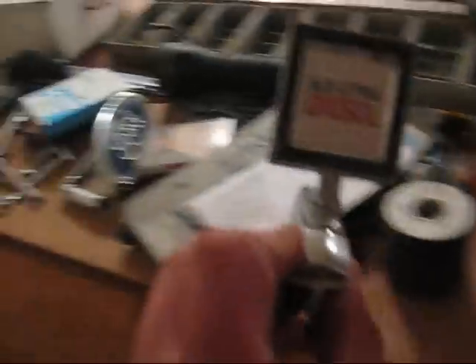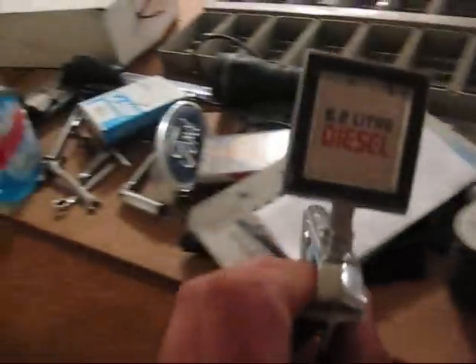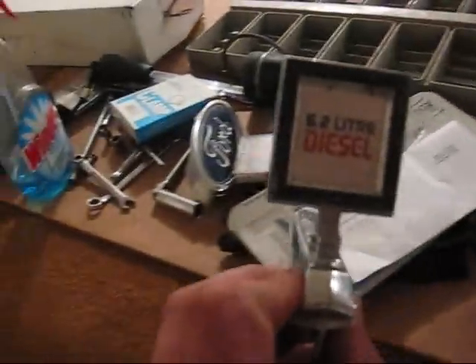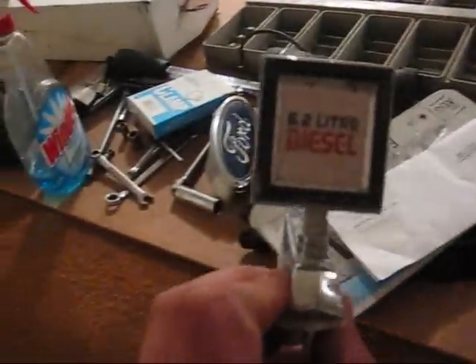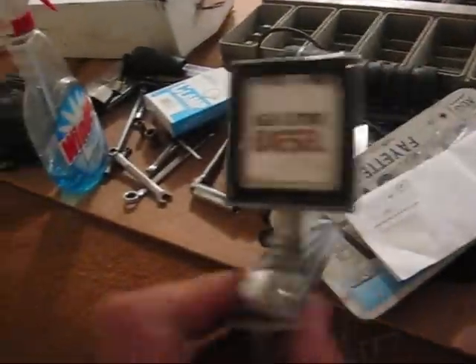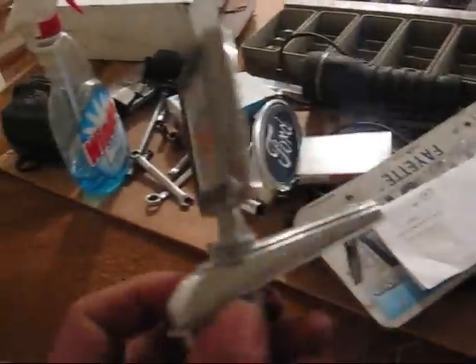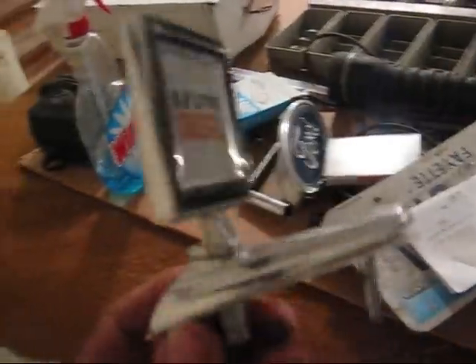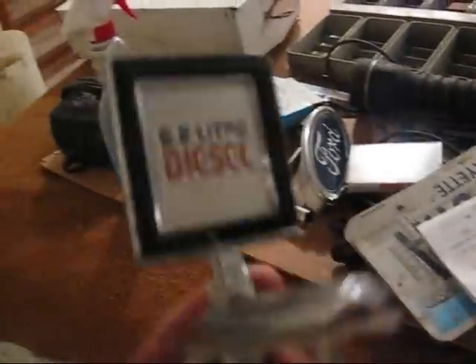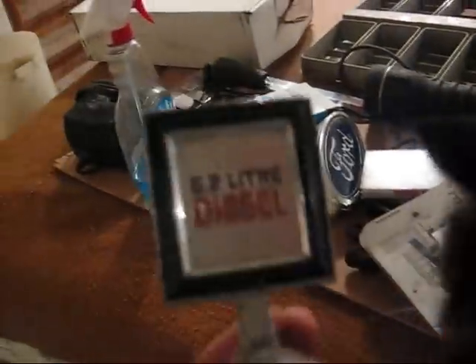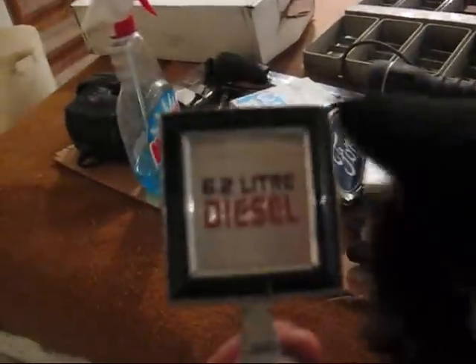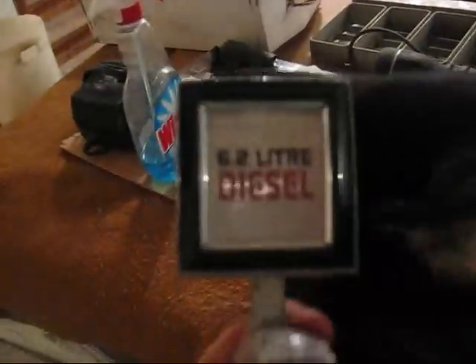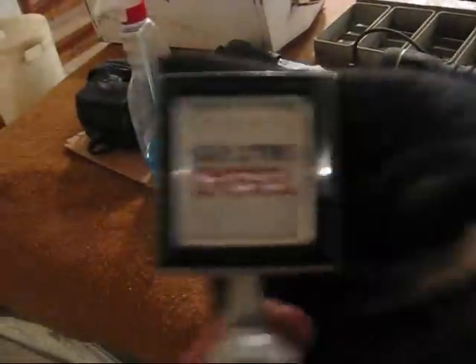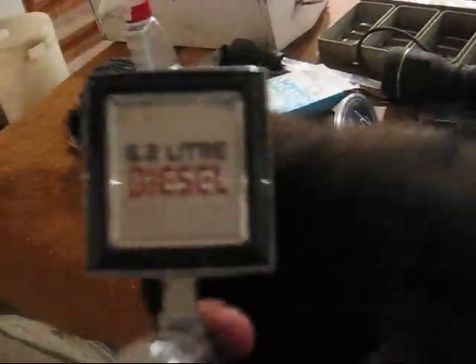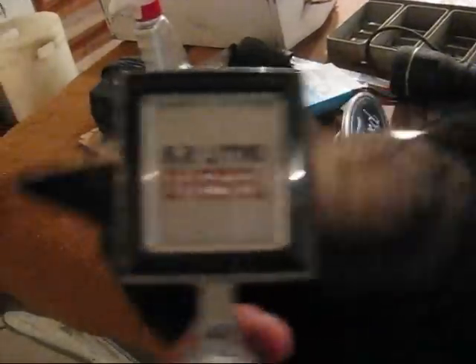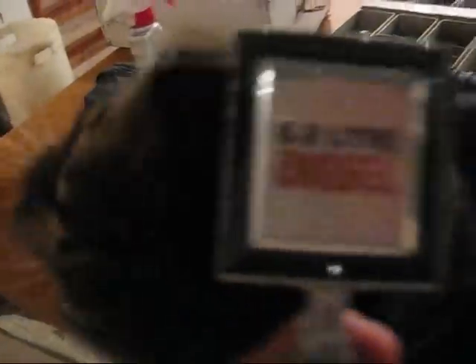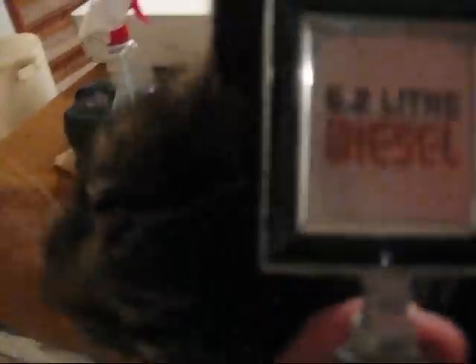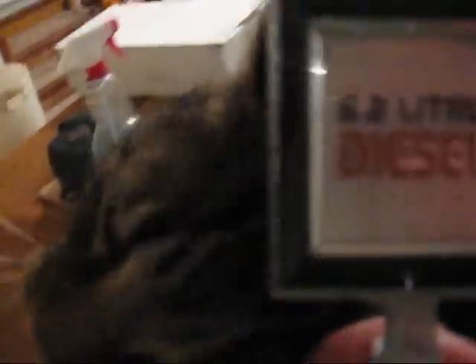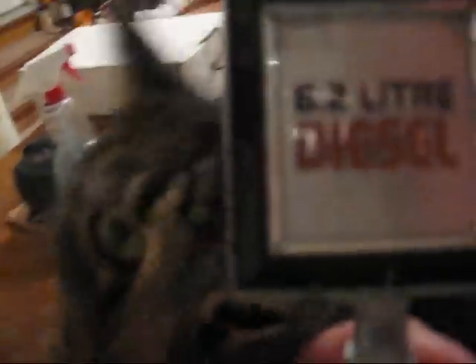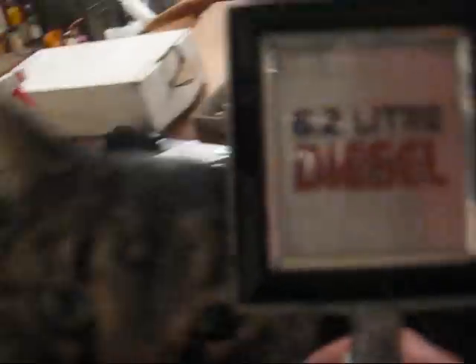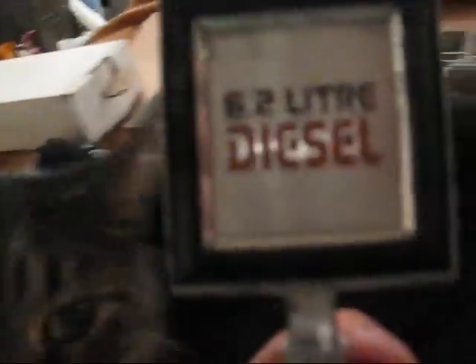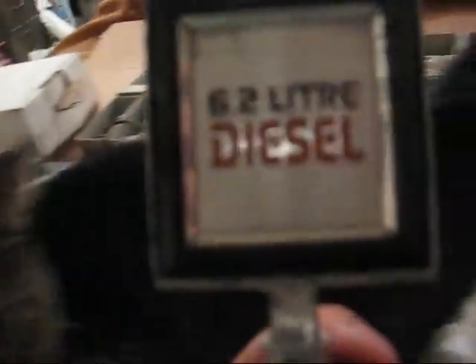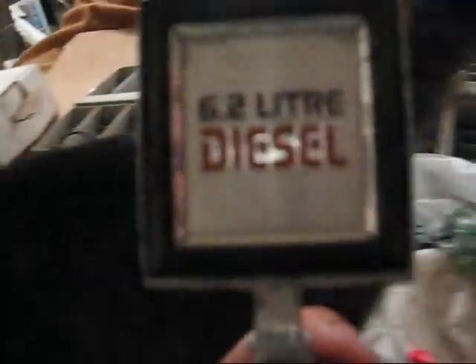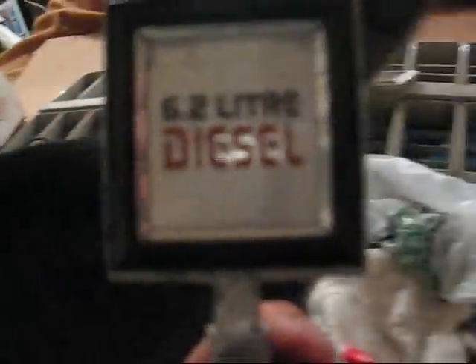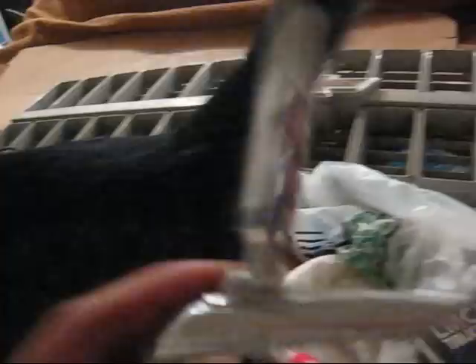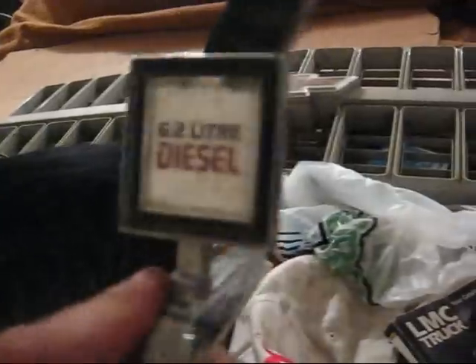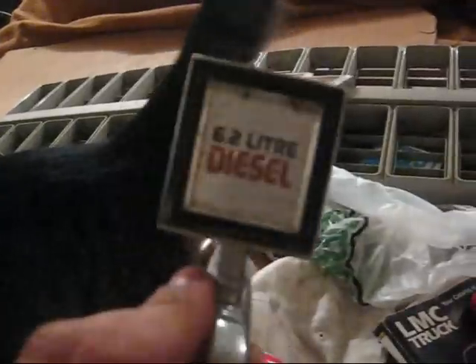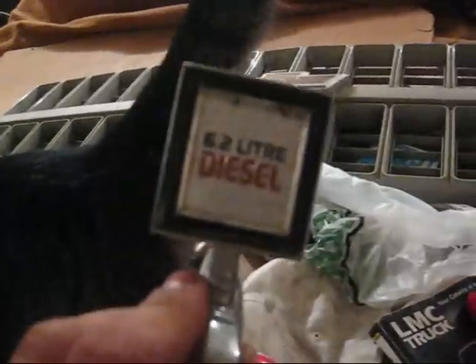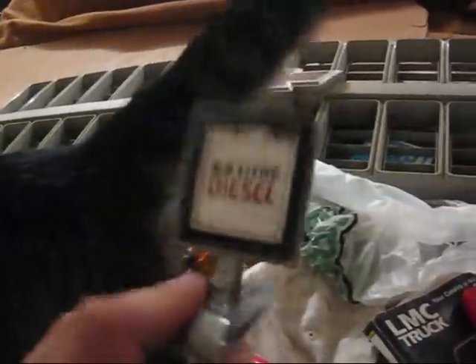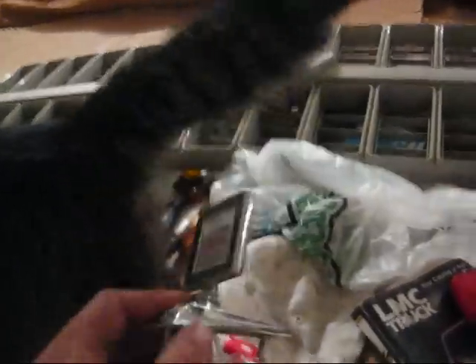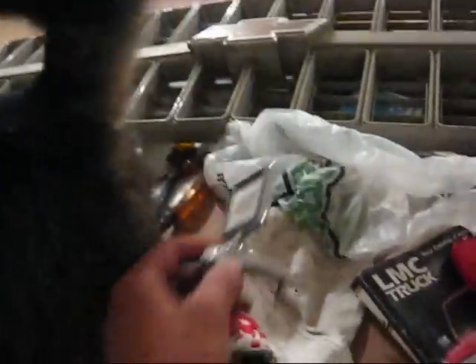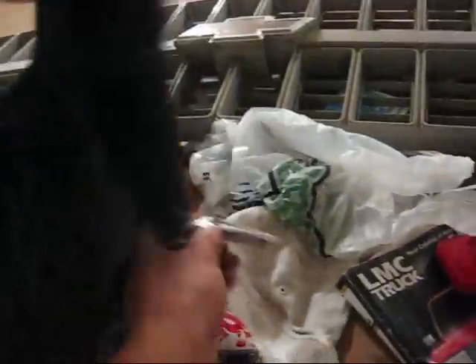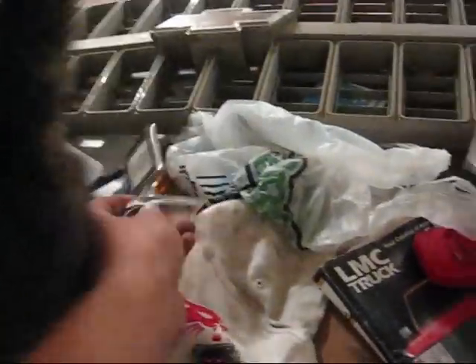There's a good hood ornament that didn't go with the Suburban — it's one of the very few I've seen that's still red, which is why I kept it.